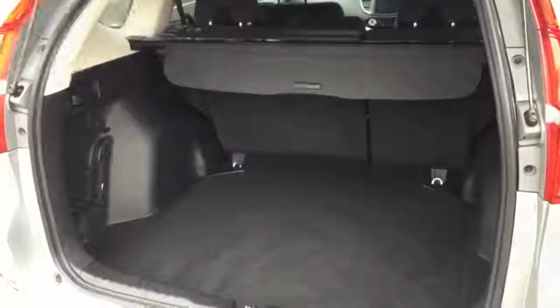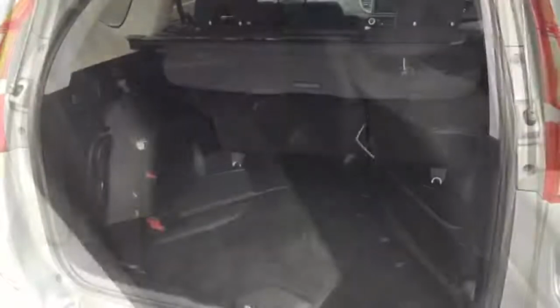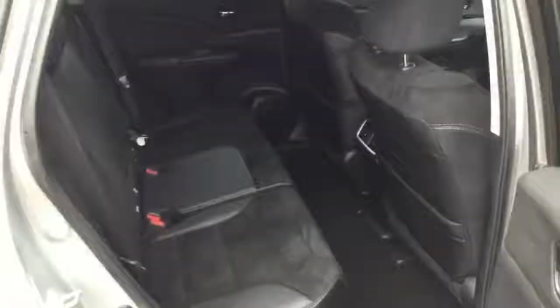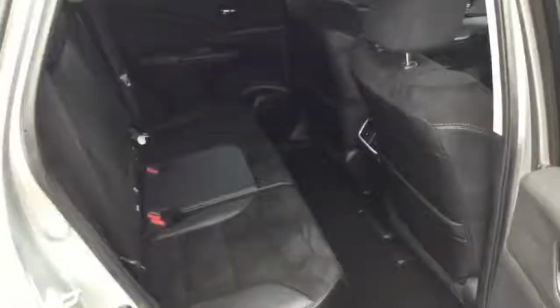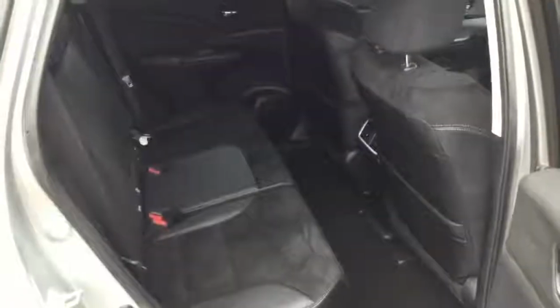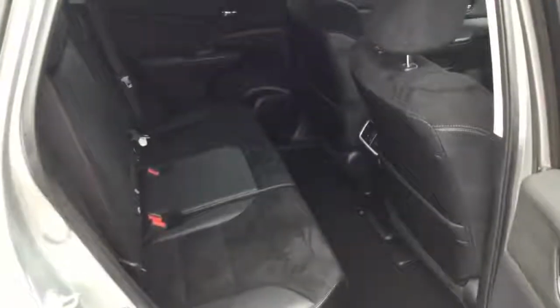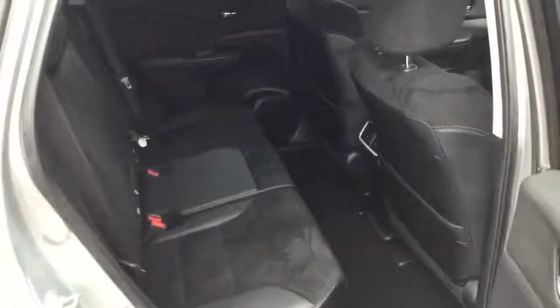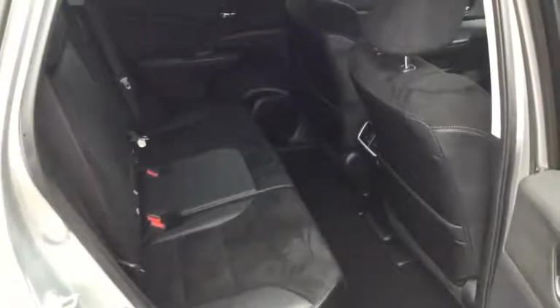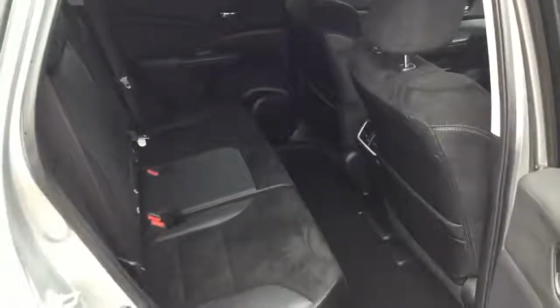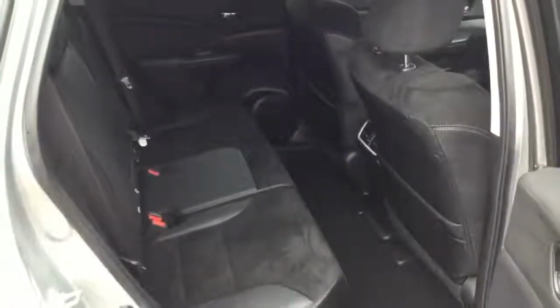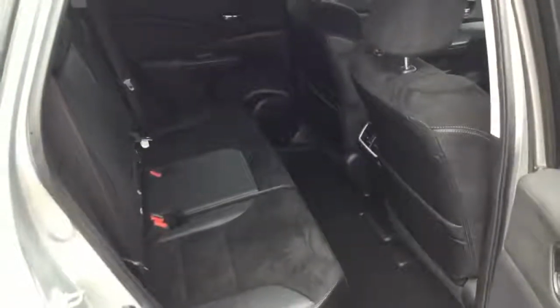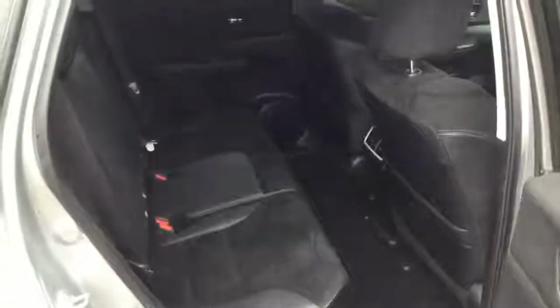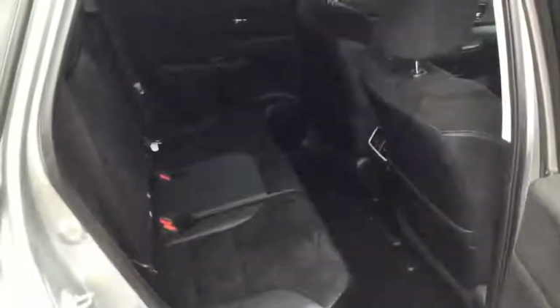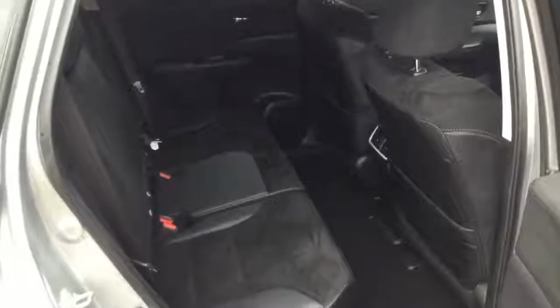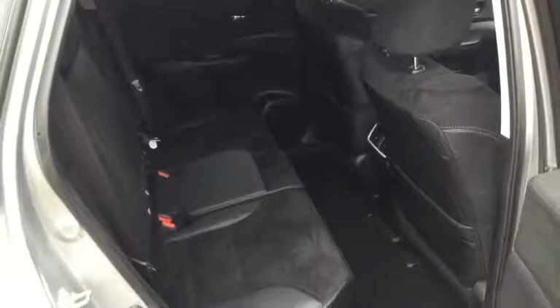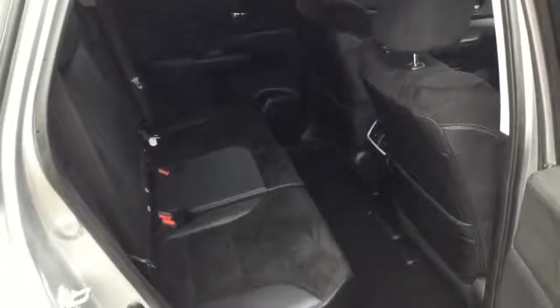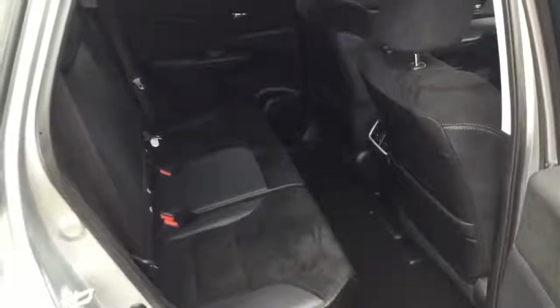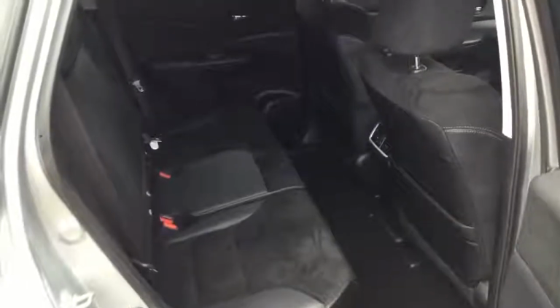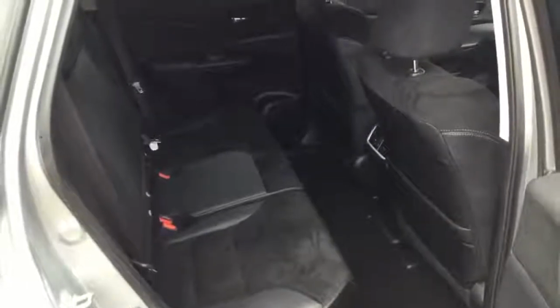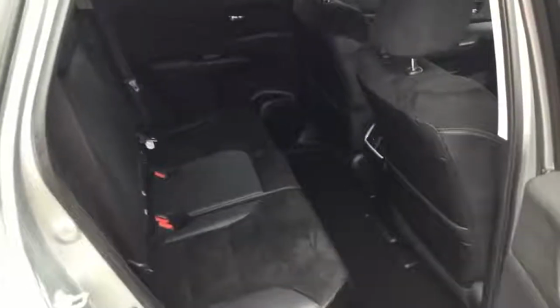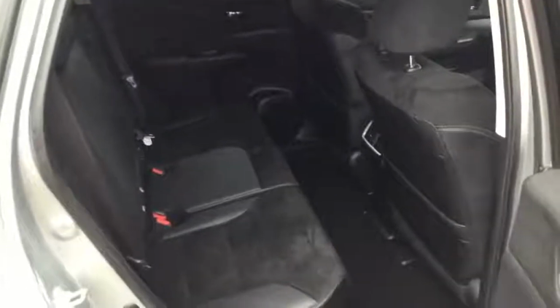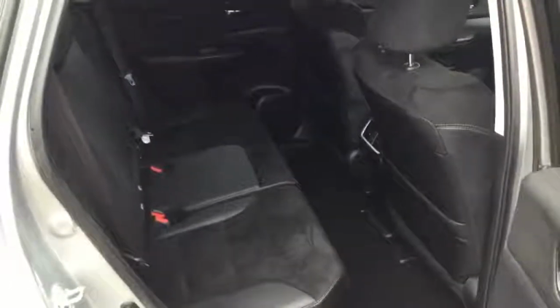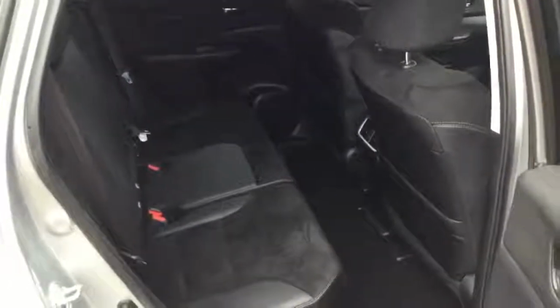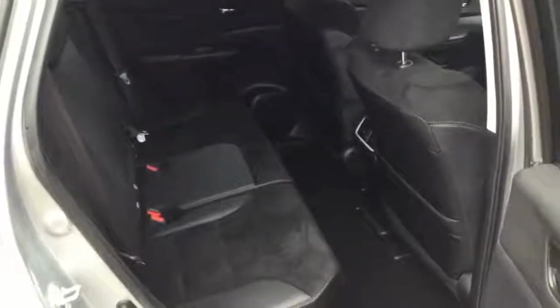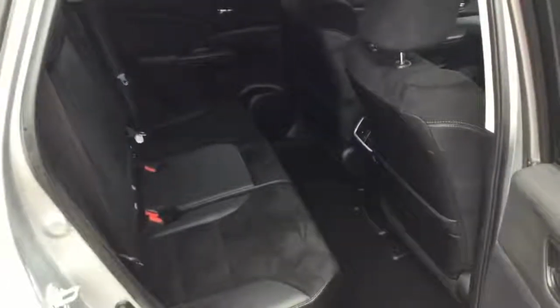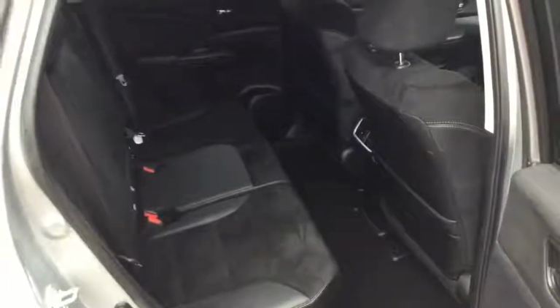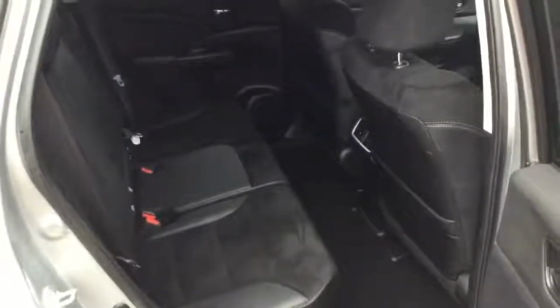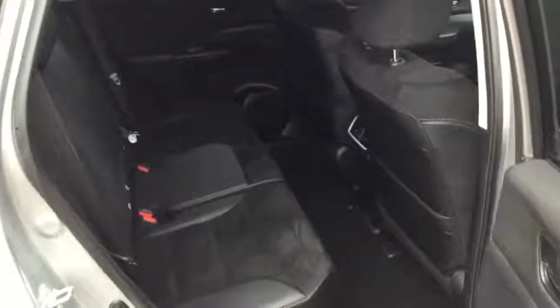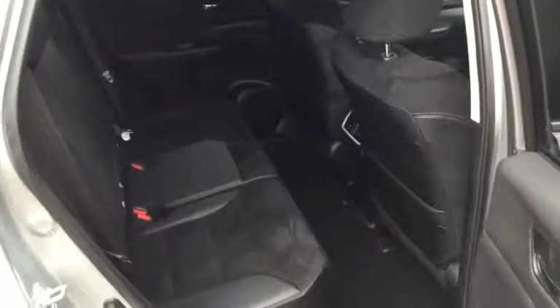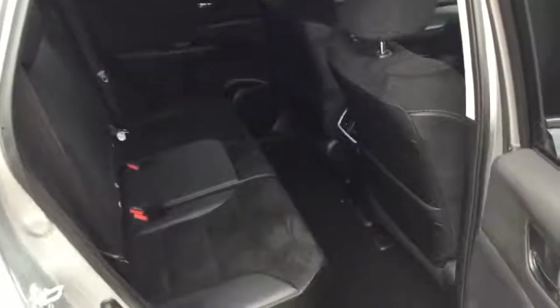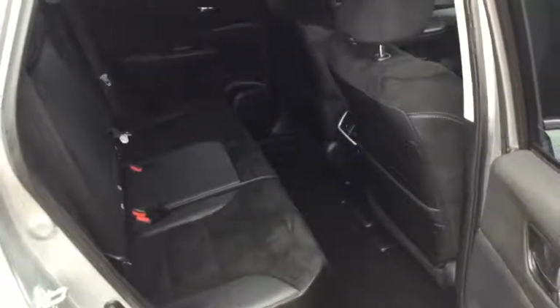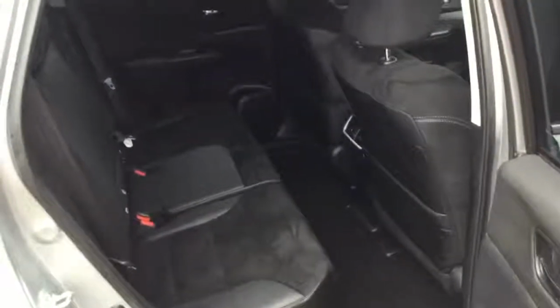Half leather, half alcantara upholstery. Three seats into the rear with a rear centre folding armrest and excellent passenger space.